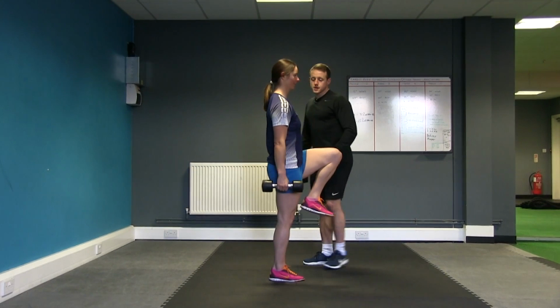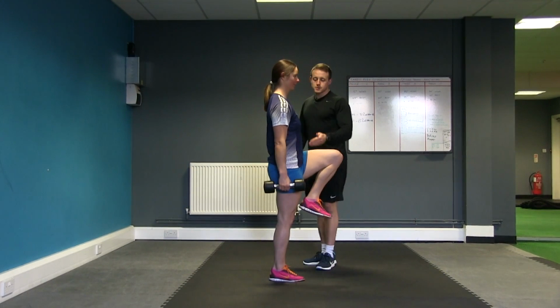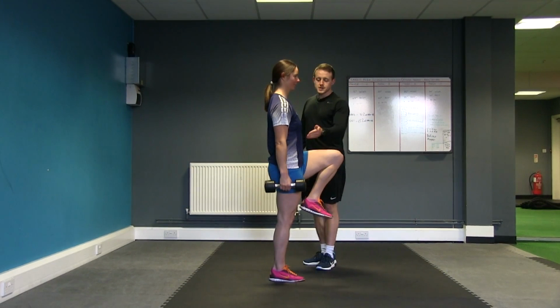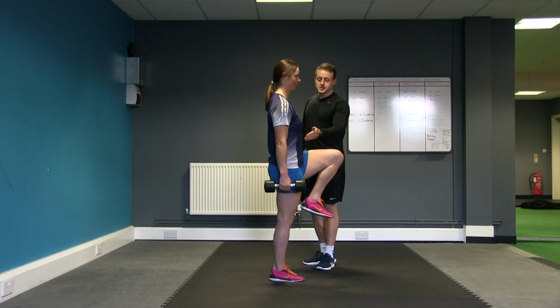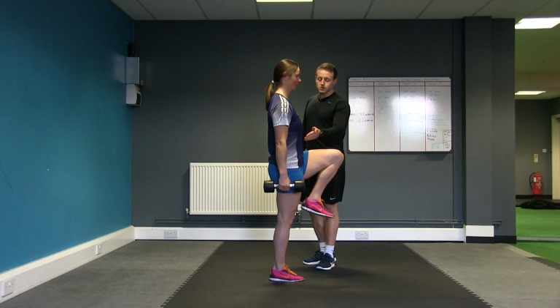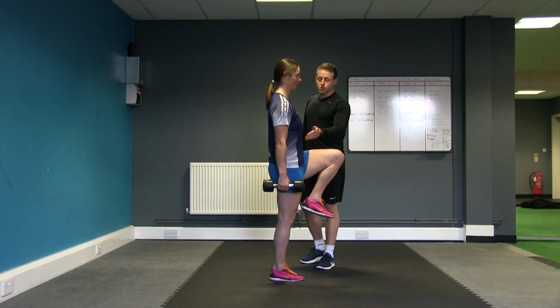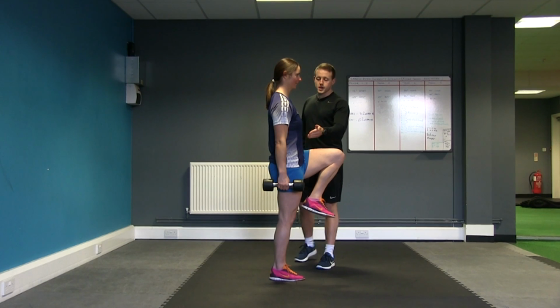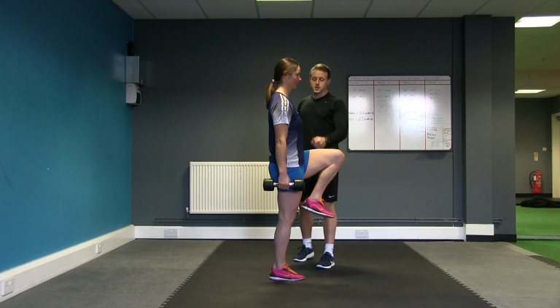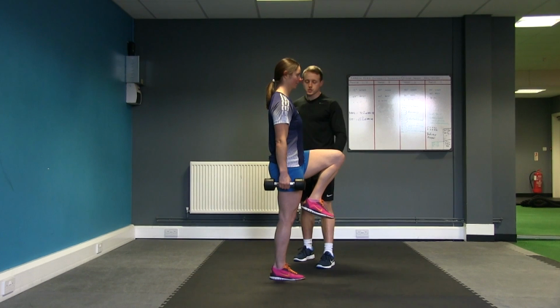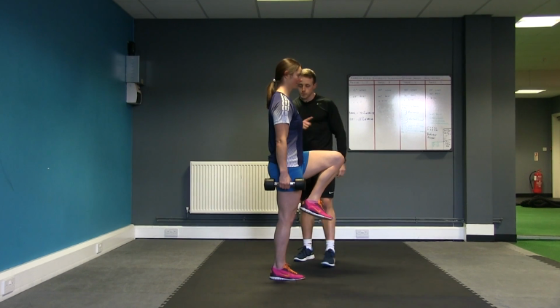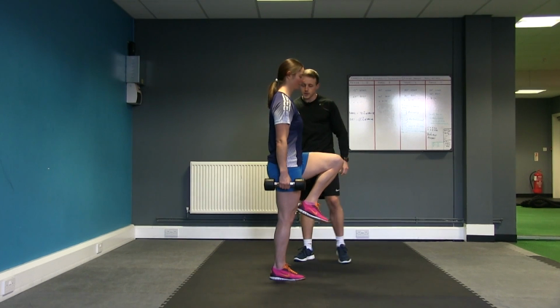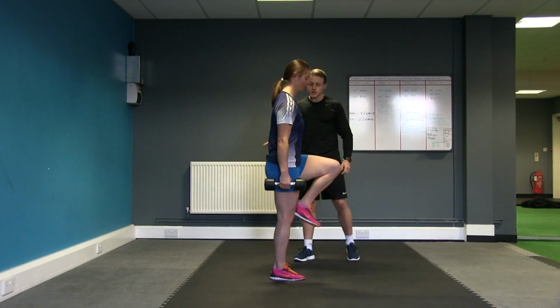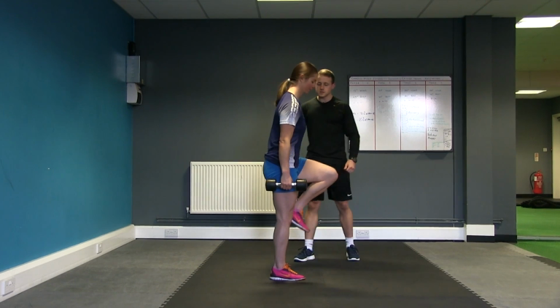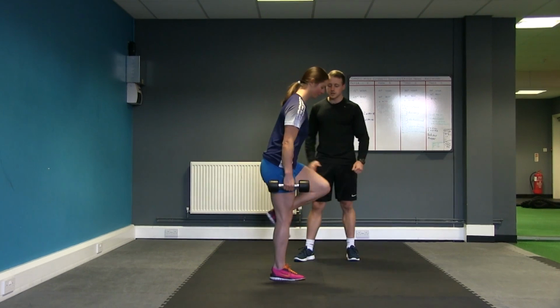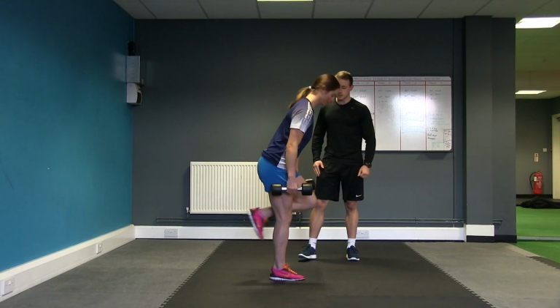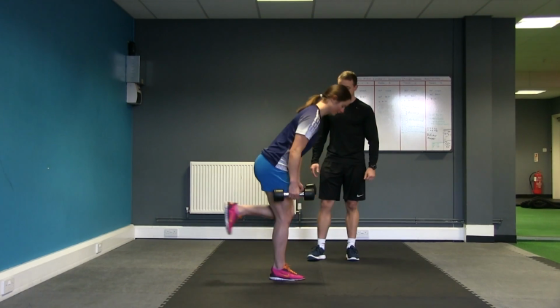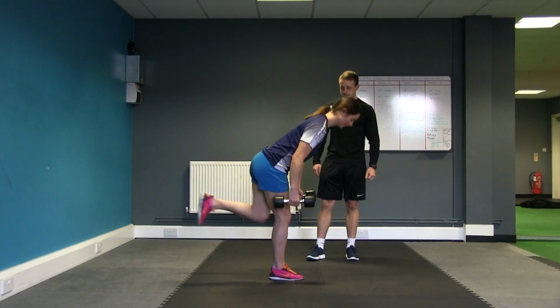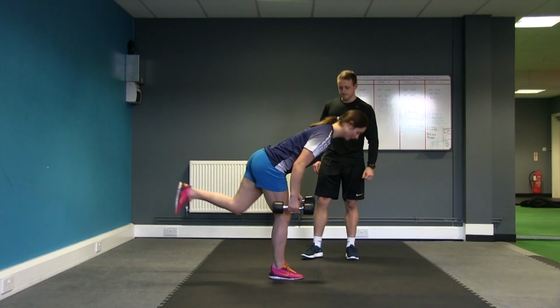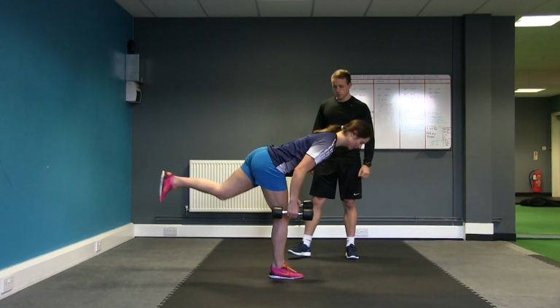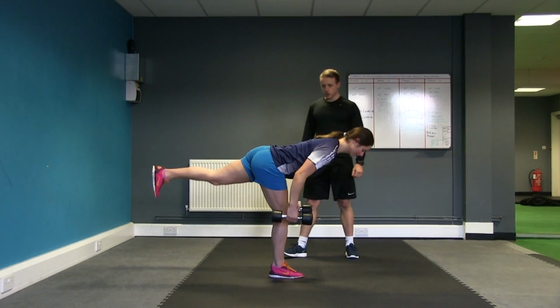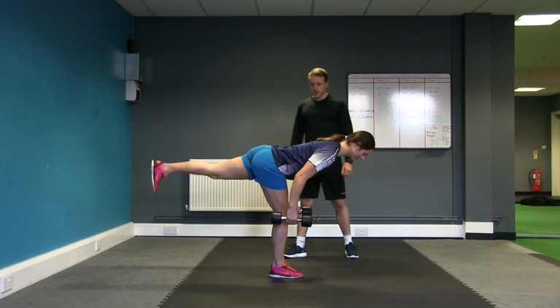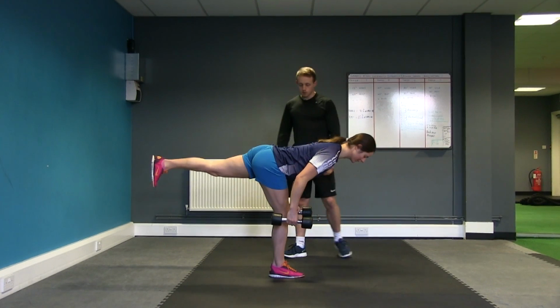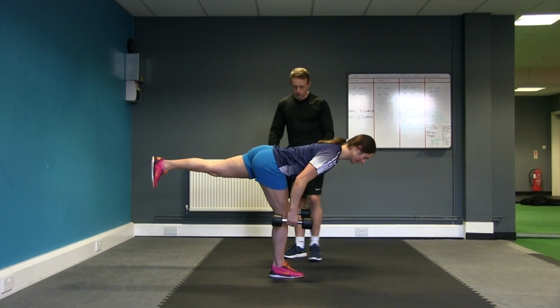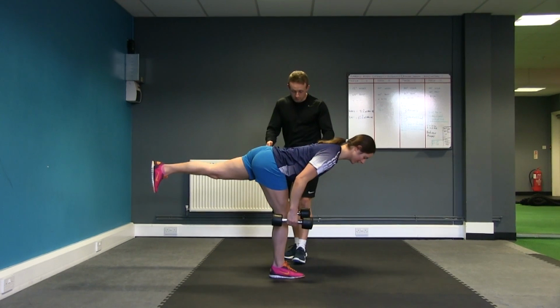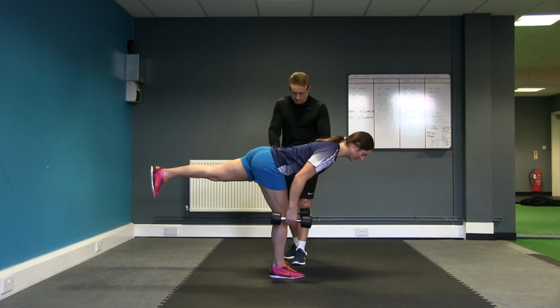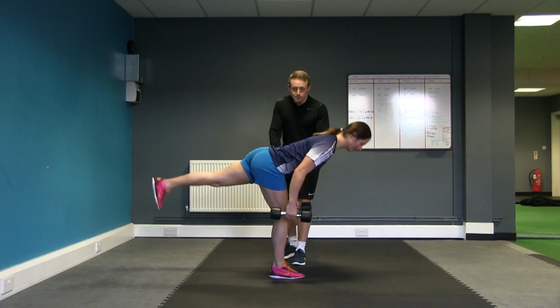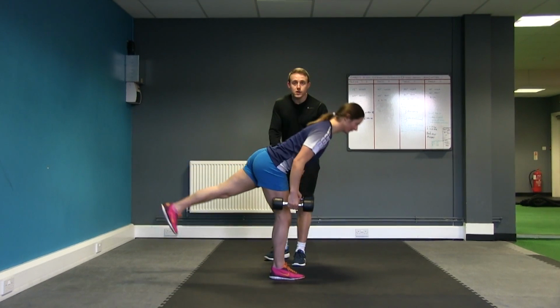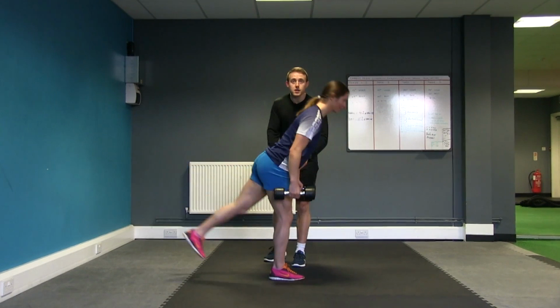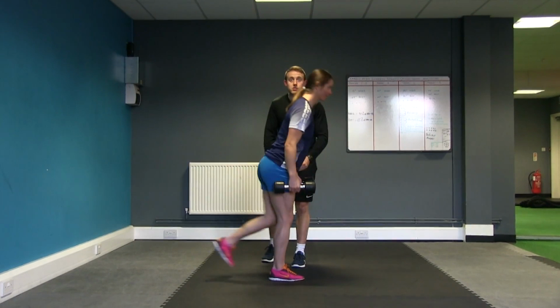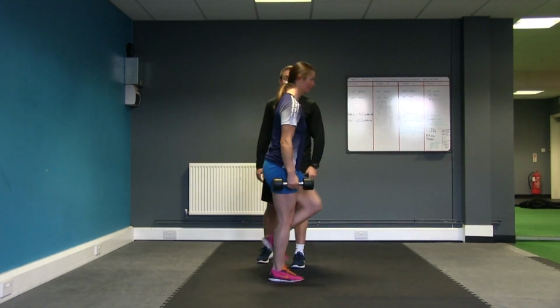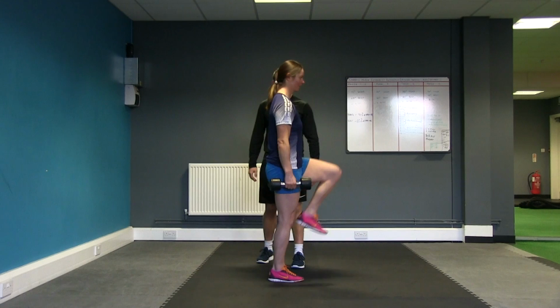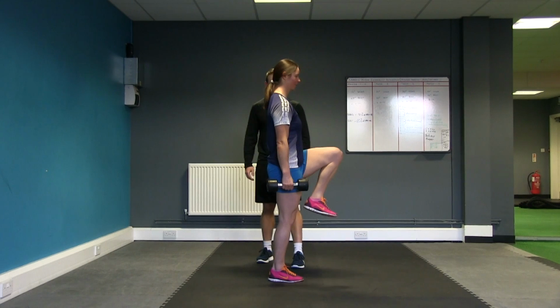Keeping this anterior core engaged, repeat the exercise. Looking to keep the weight through the mid foot and heel of the standing leg.